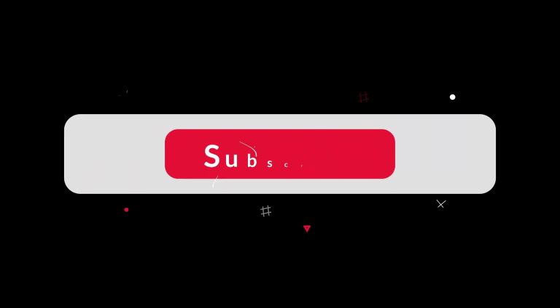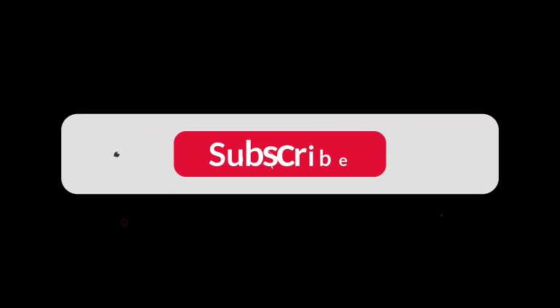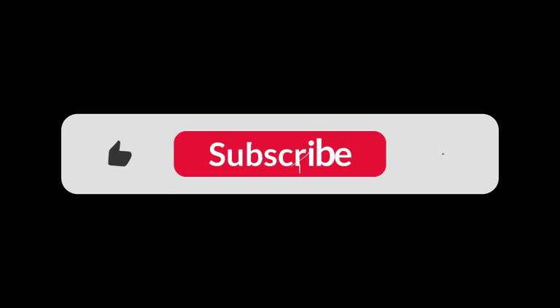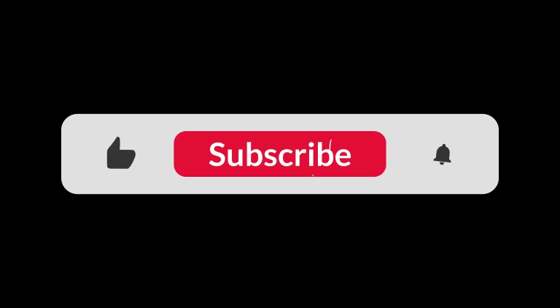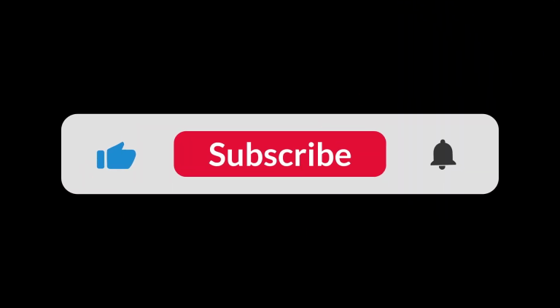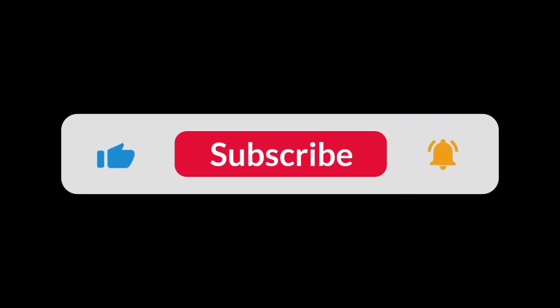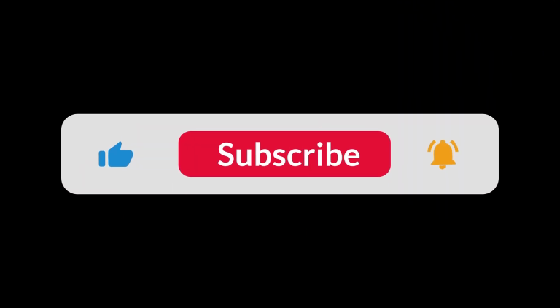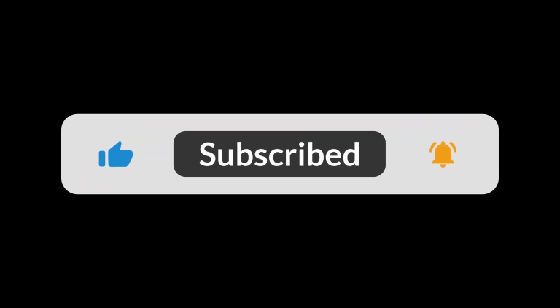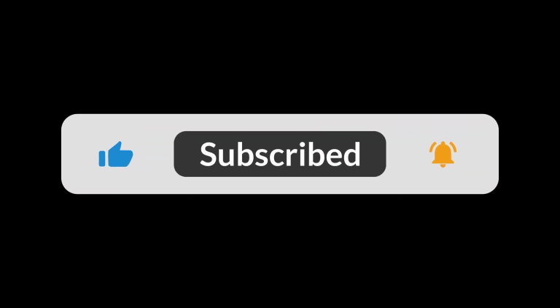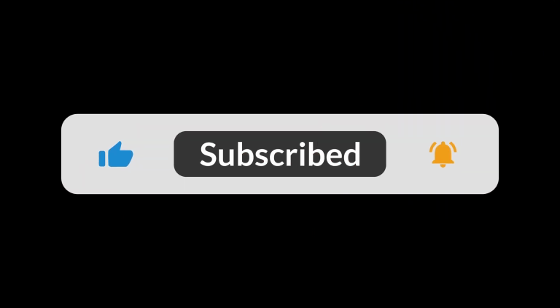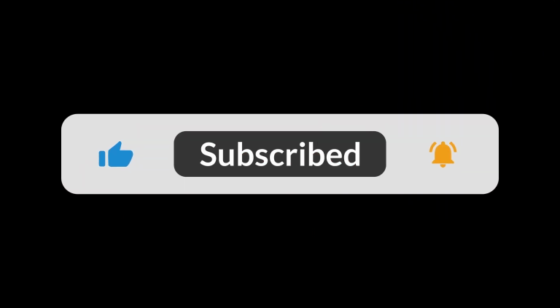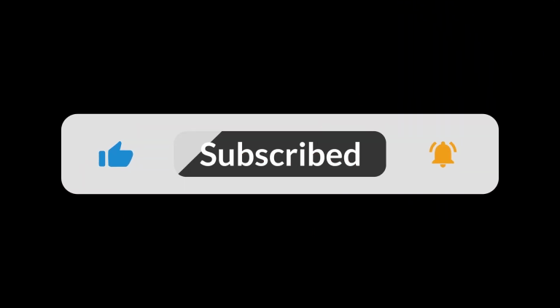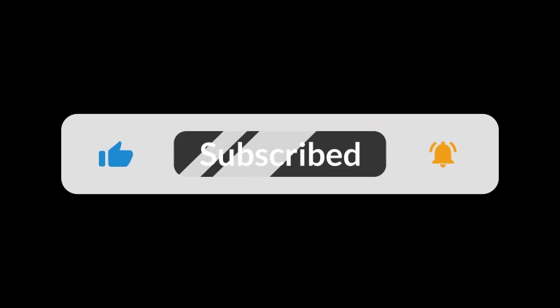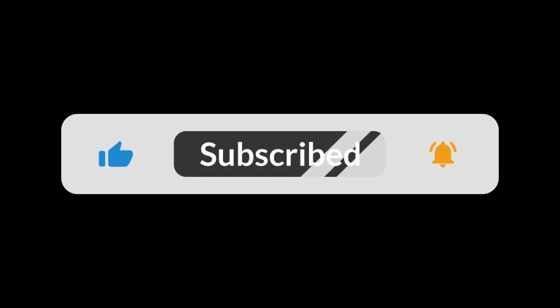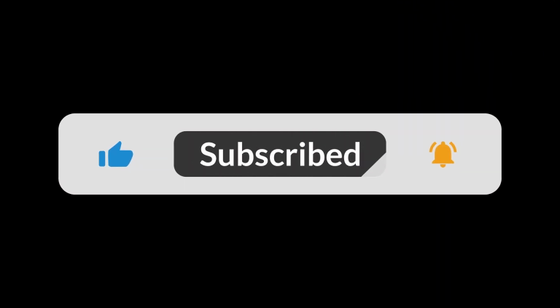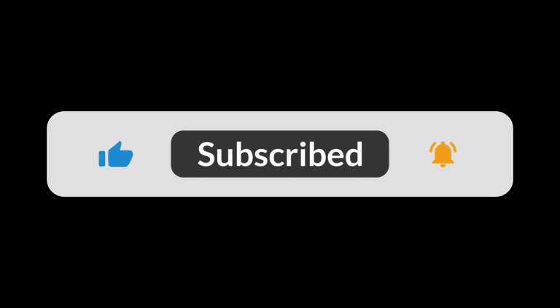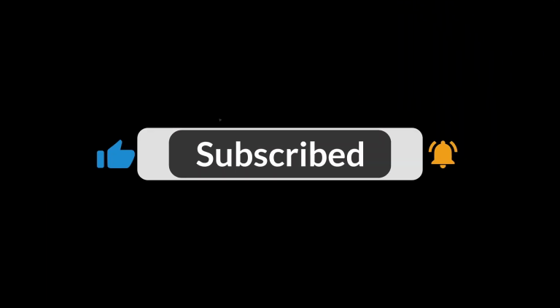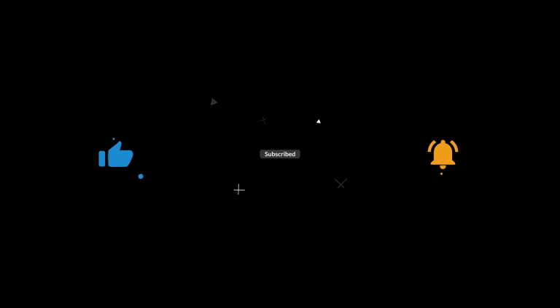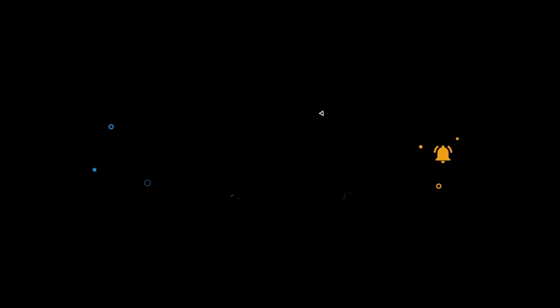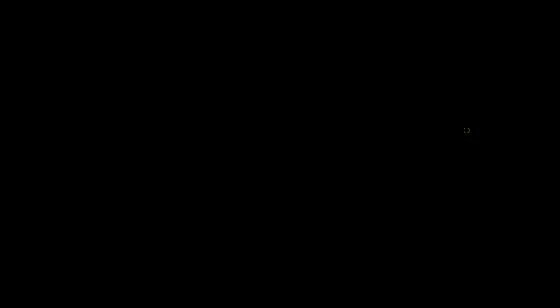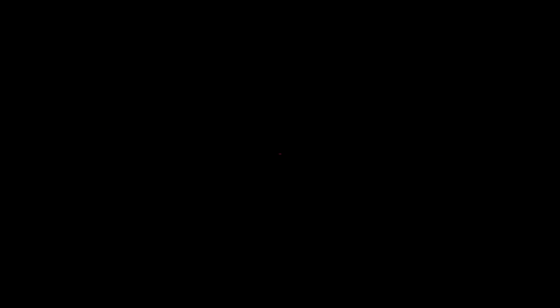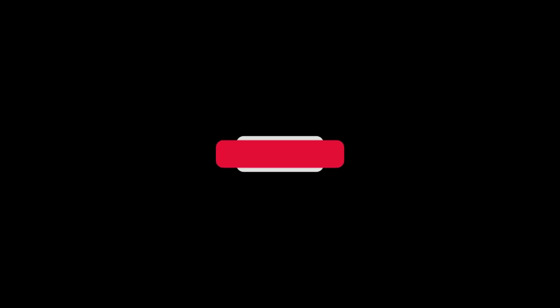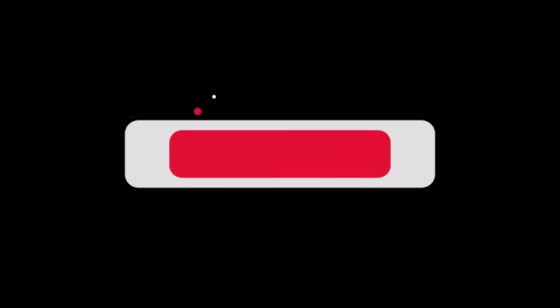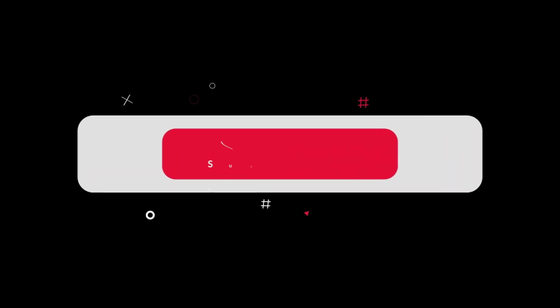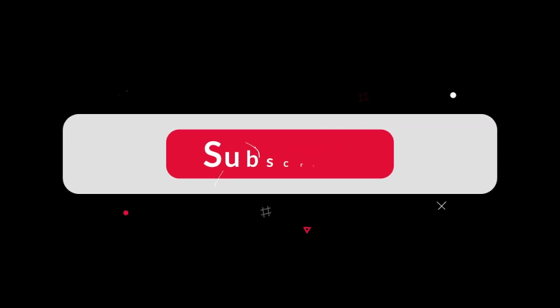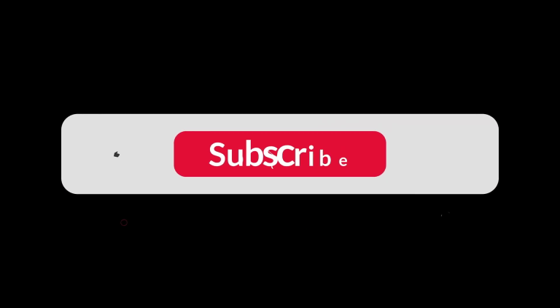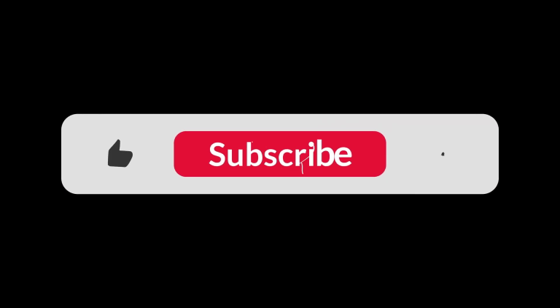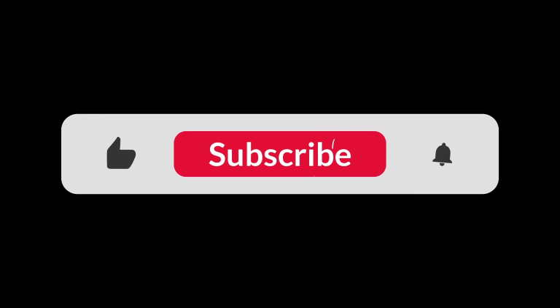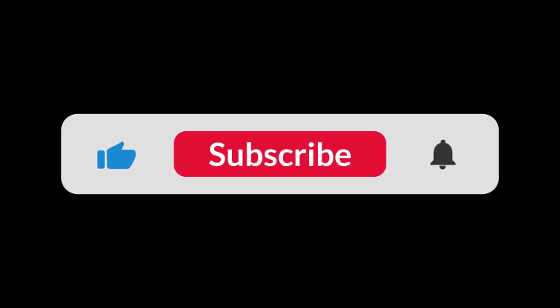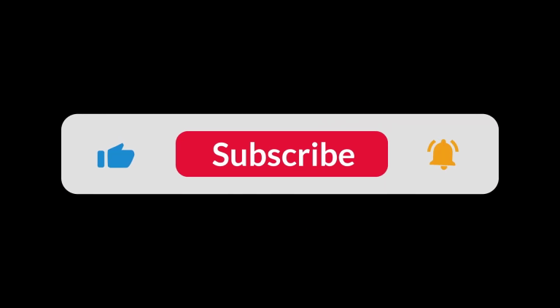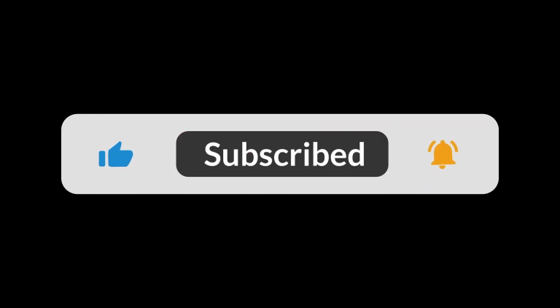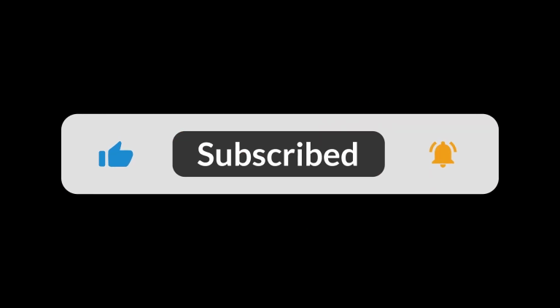You can find the Amazon purchase link in the description below. Hope this video can be helpful to you. Thanks for watching.